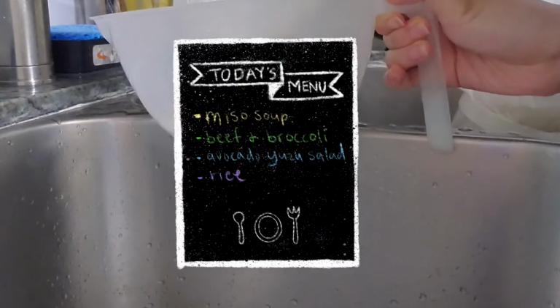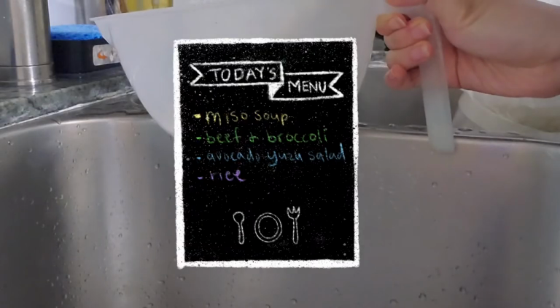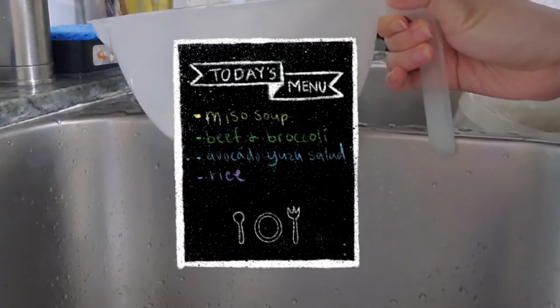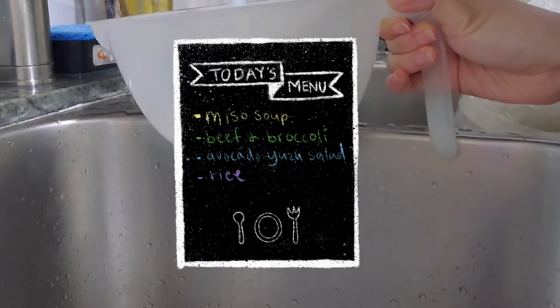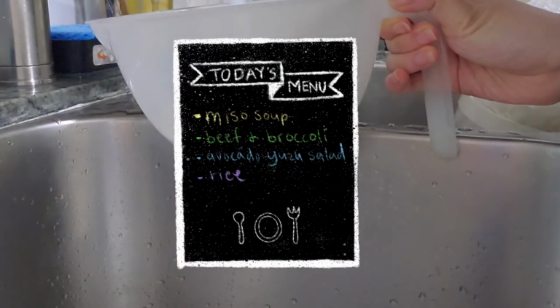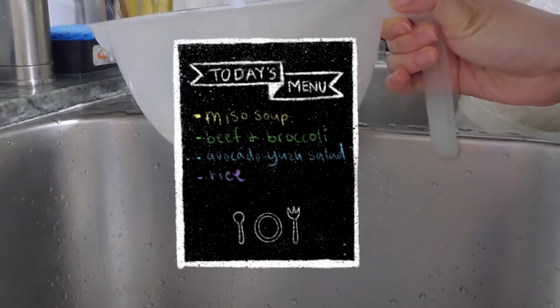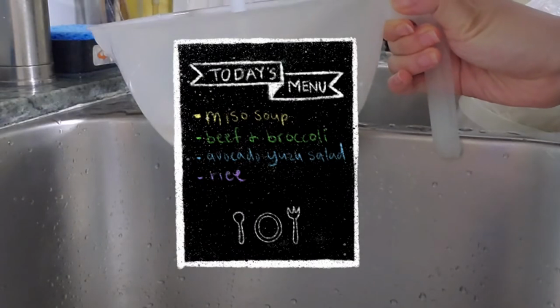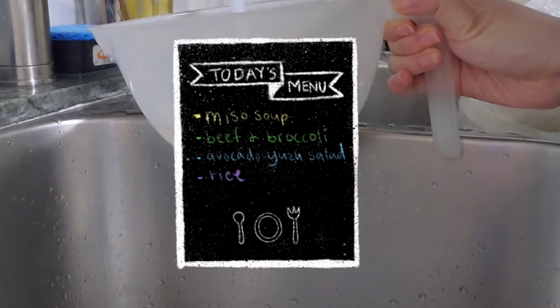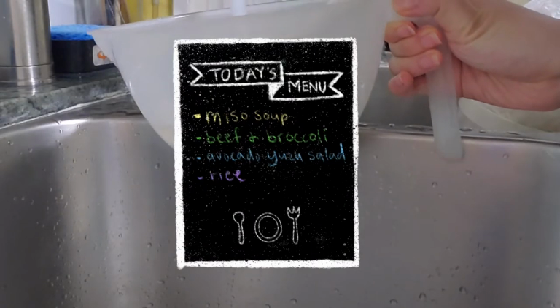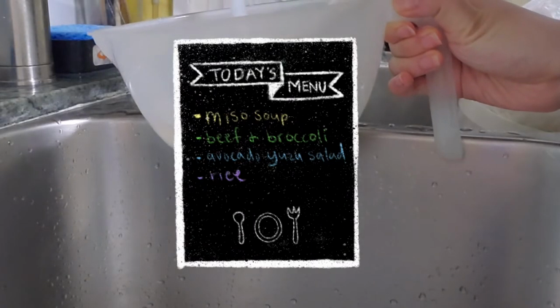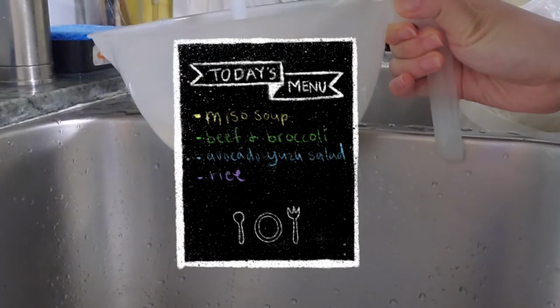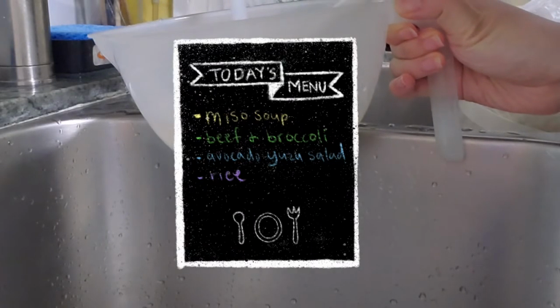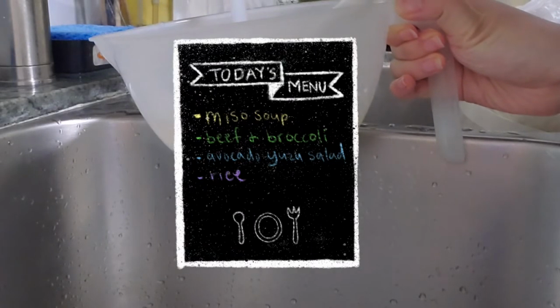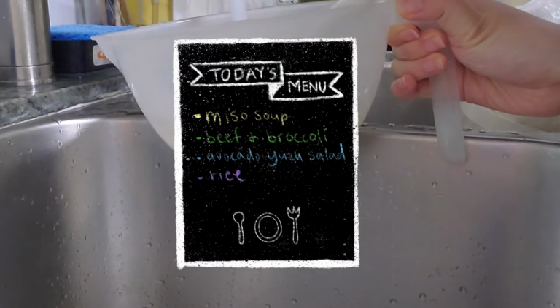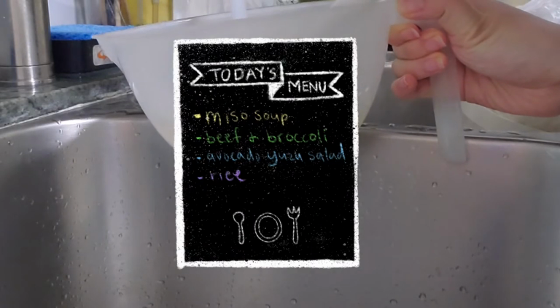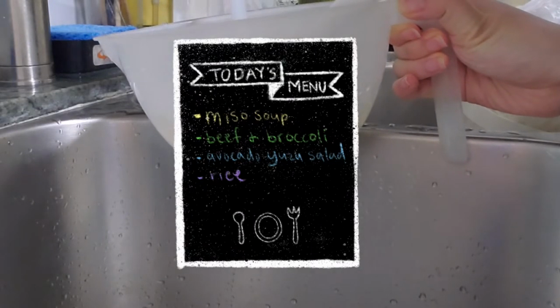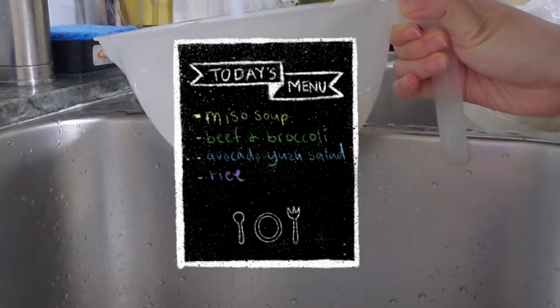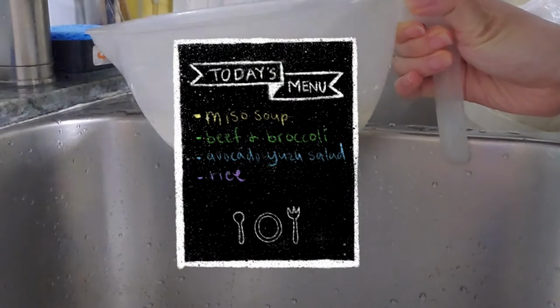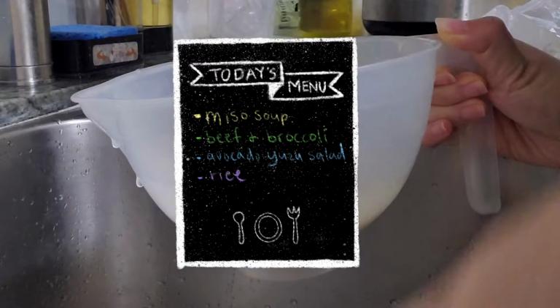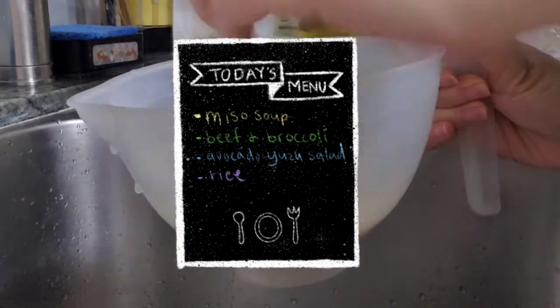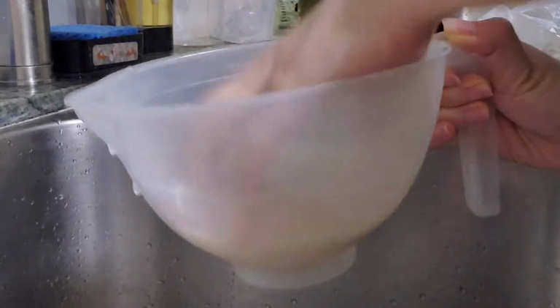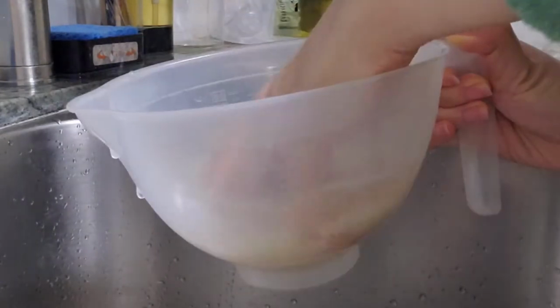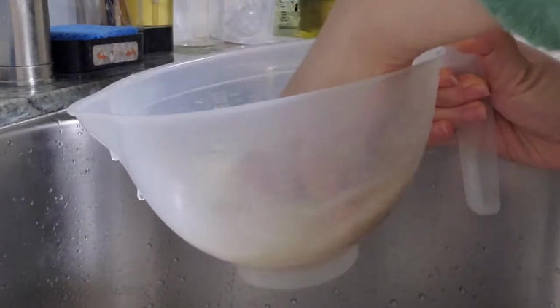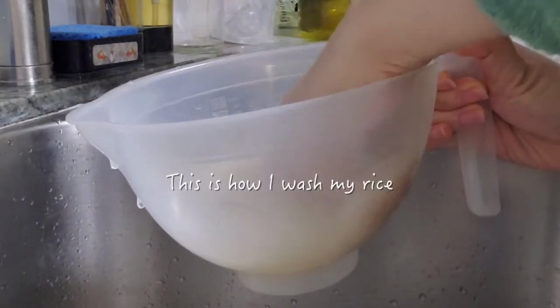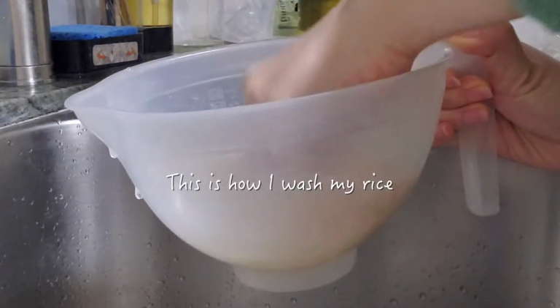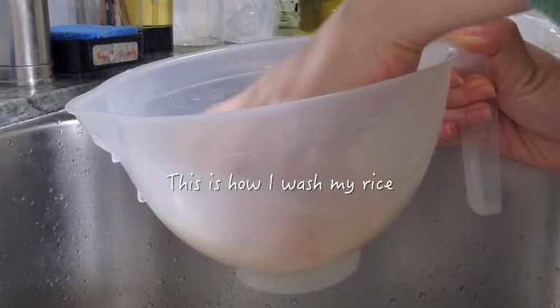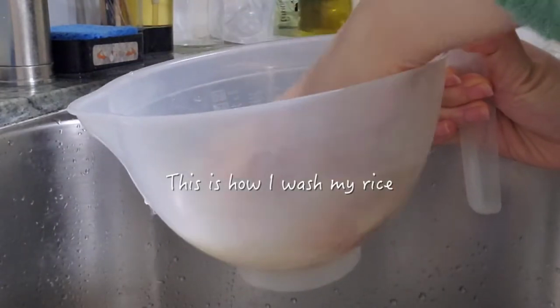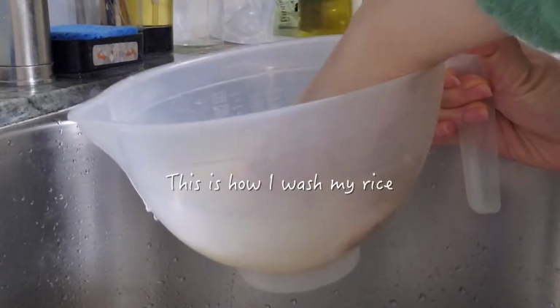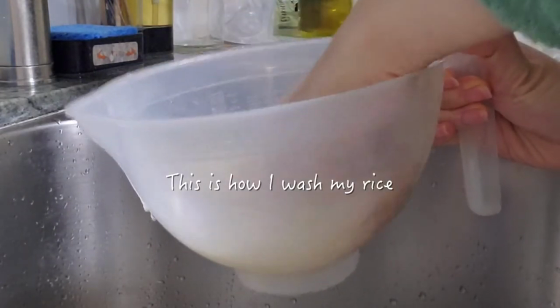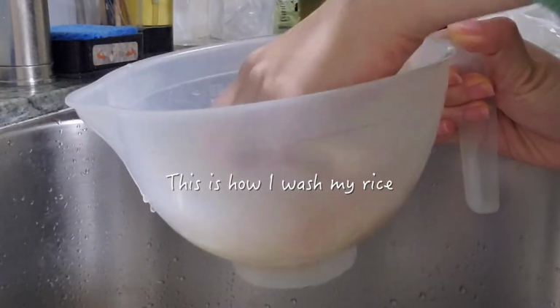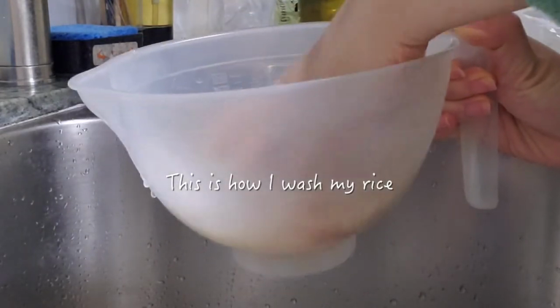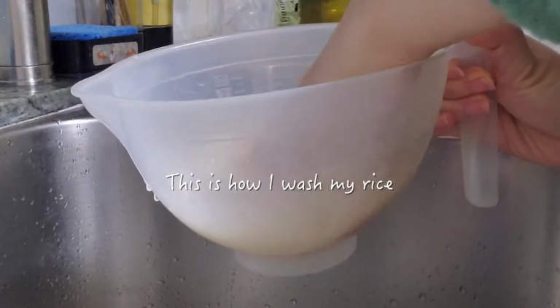For today's lunch menu, we have miso soup, beef and broccoli, avocado yuzu salad, and rice.